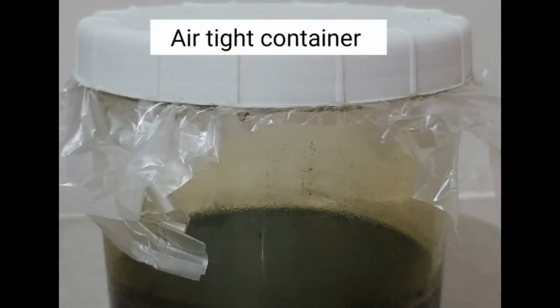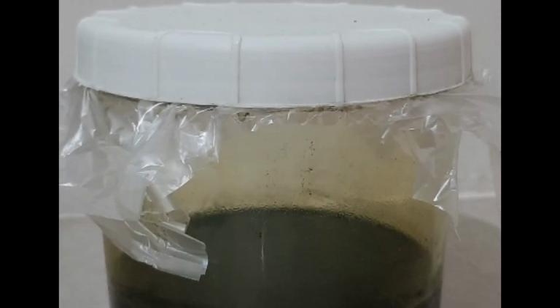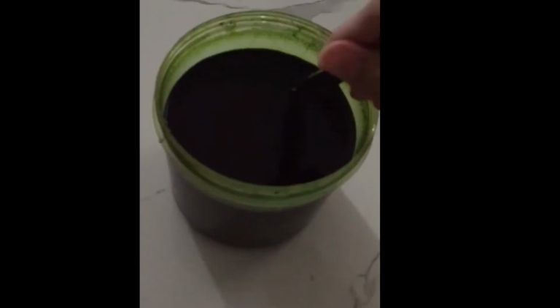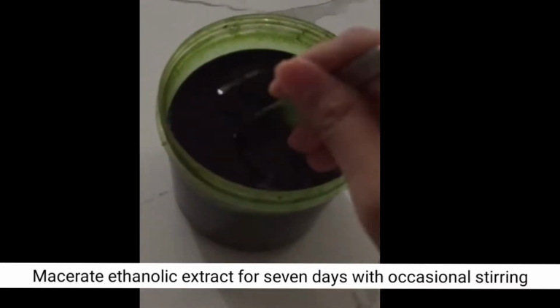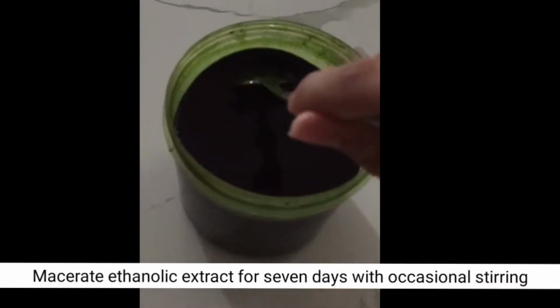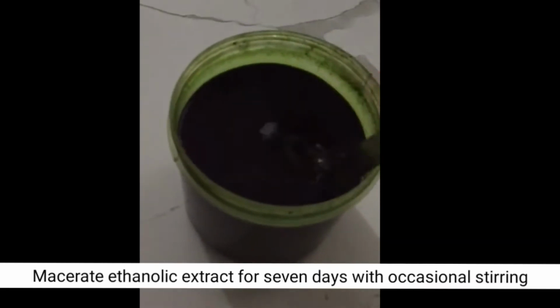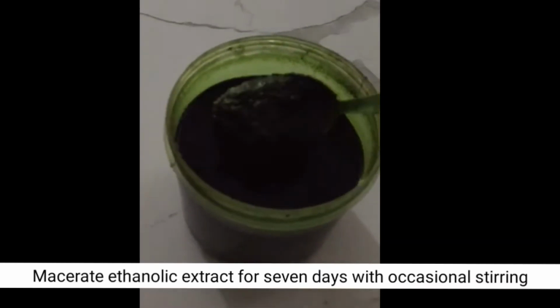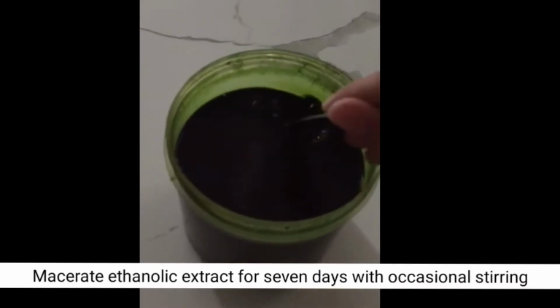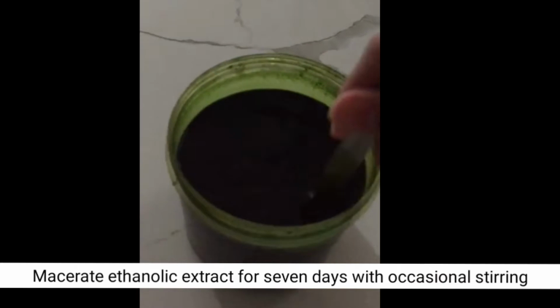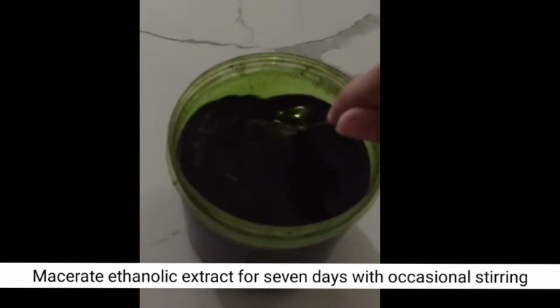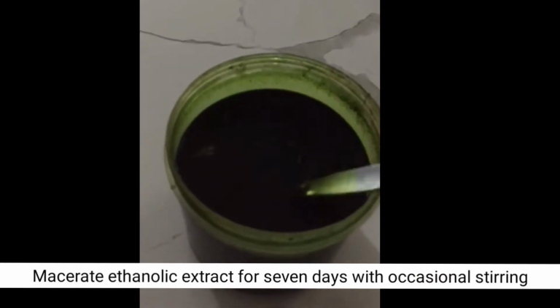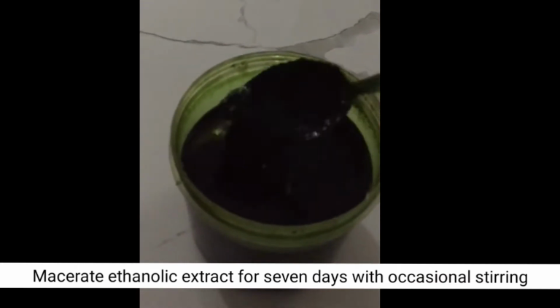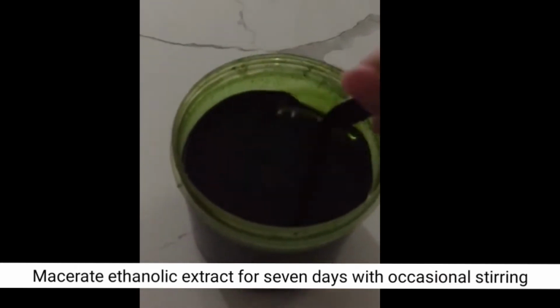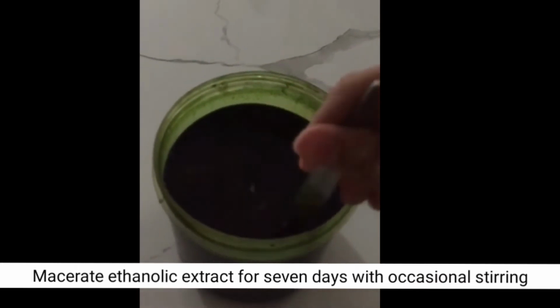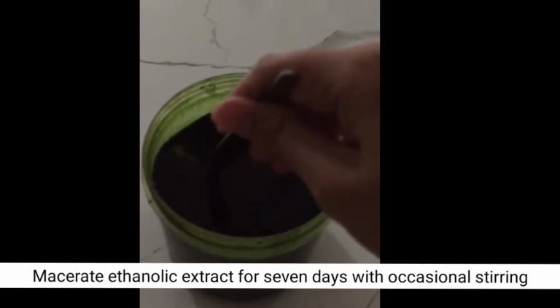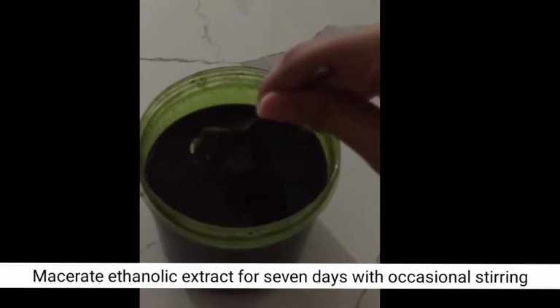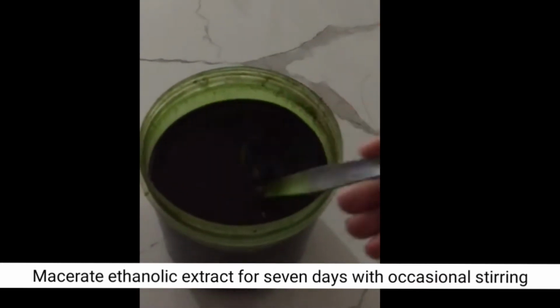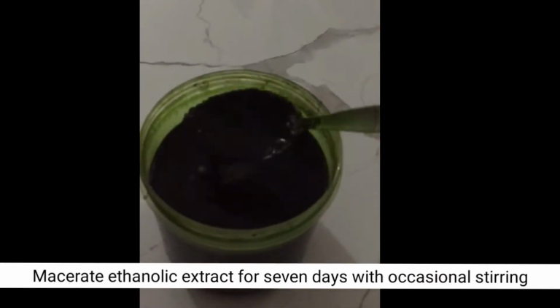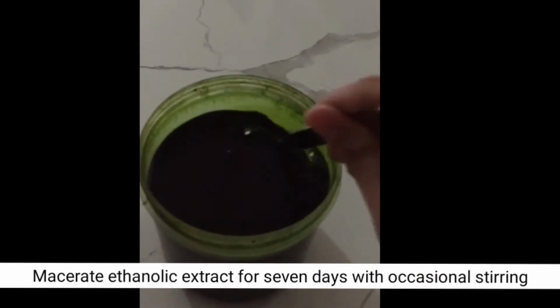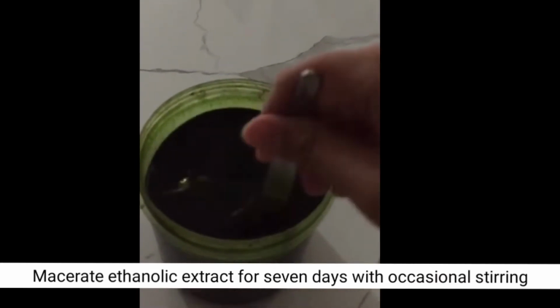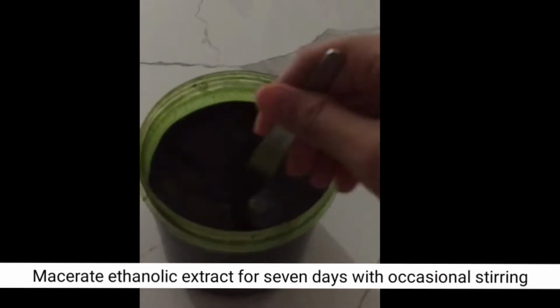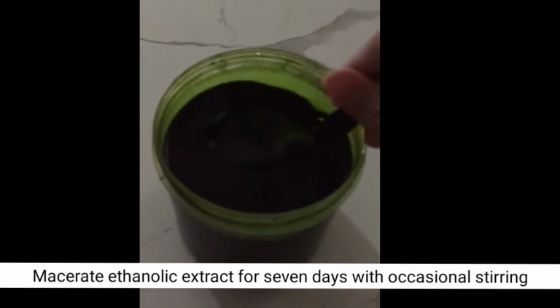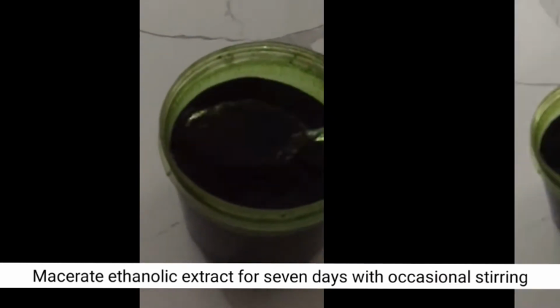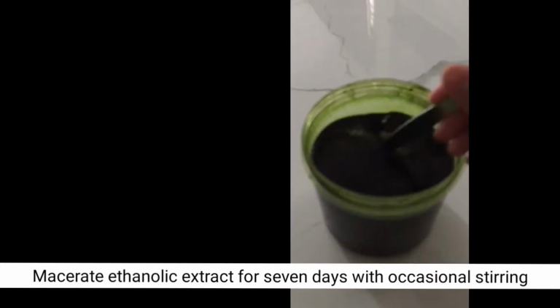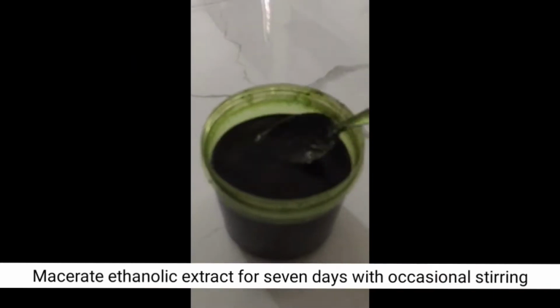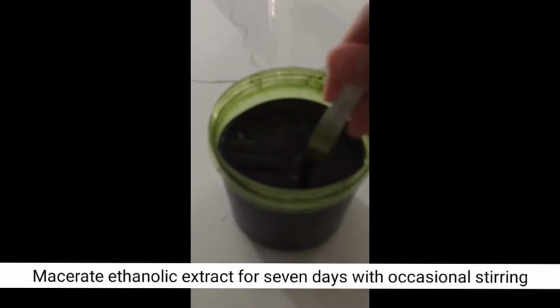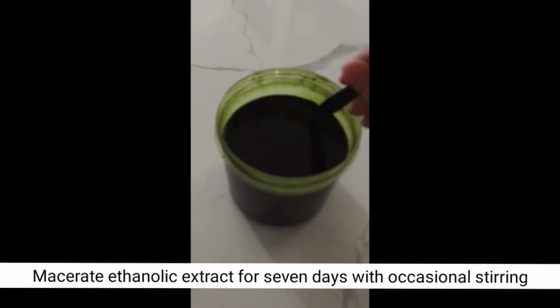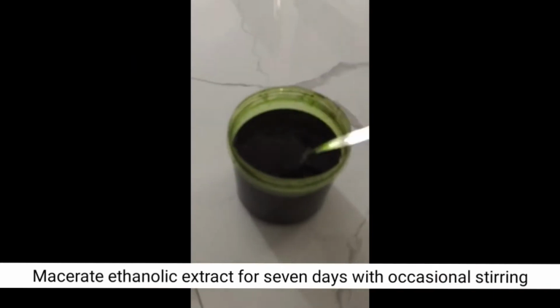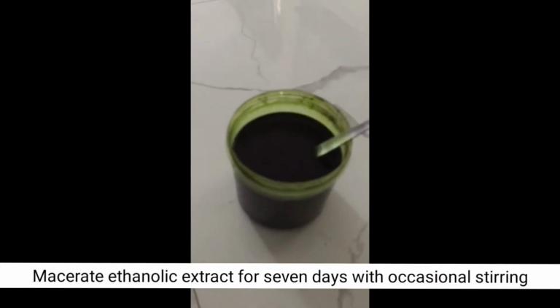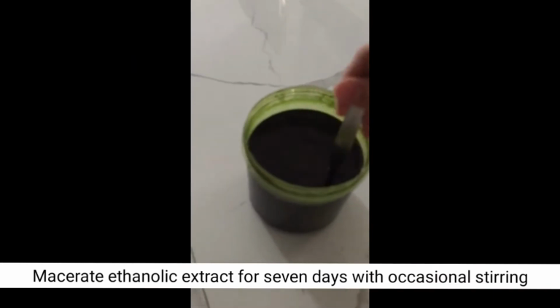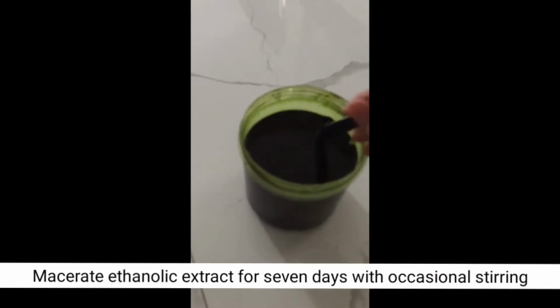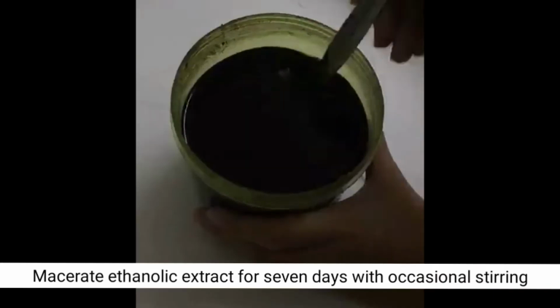Within 7 days, occasional stirring is performed to macerate the extract.